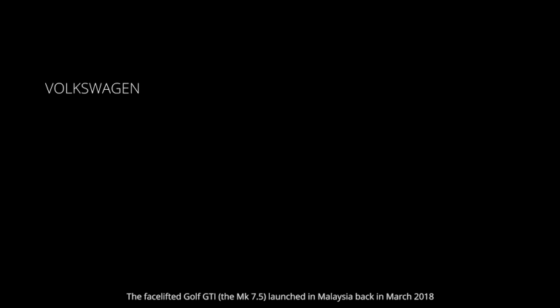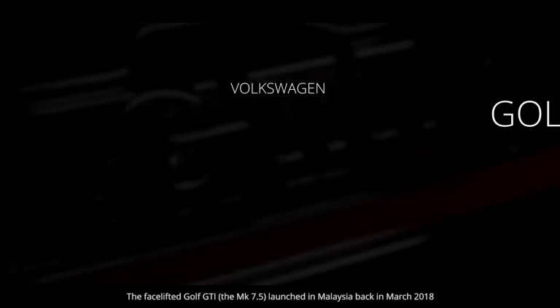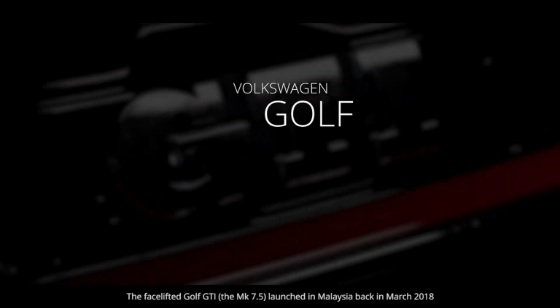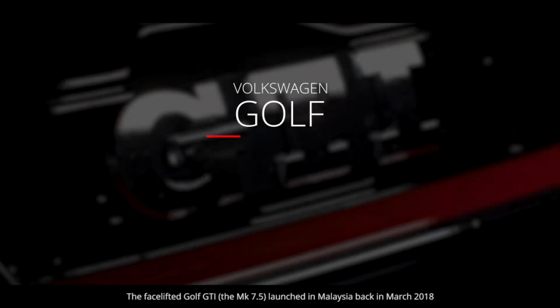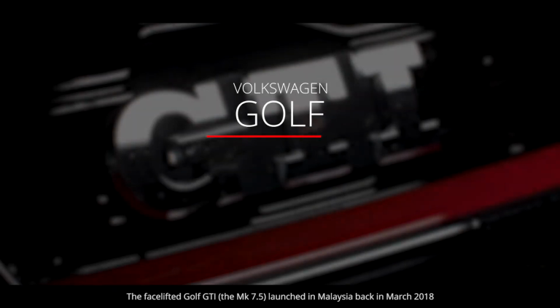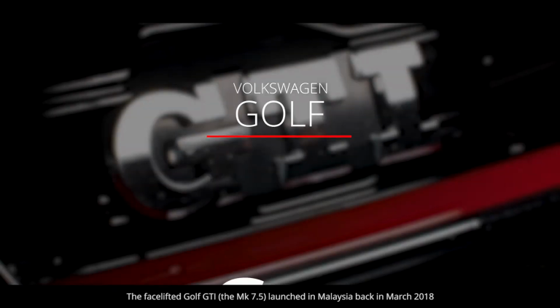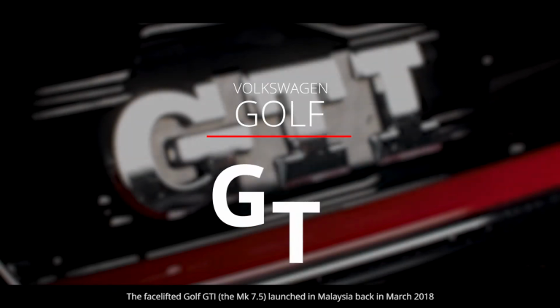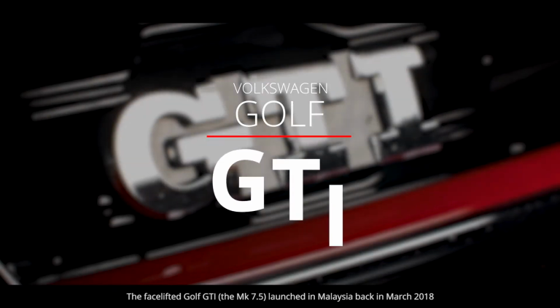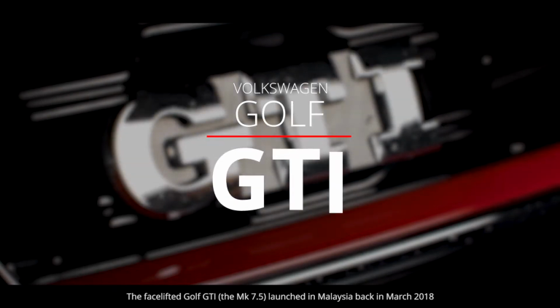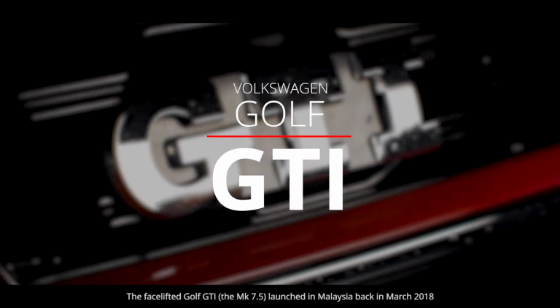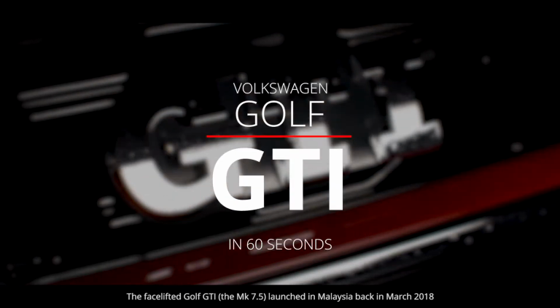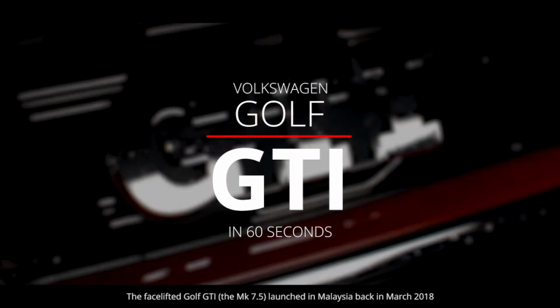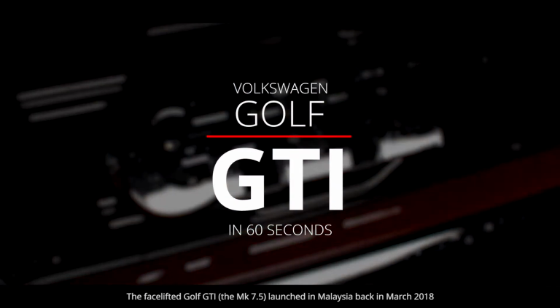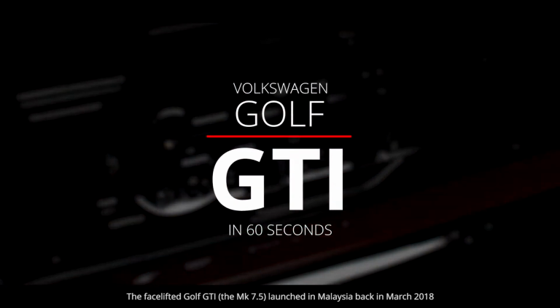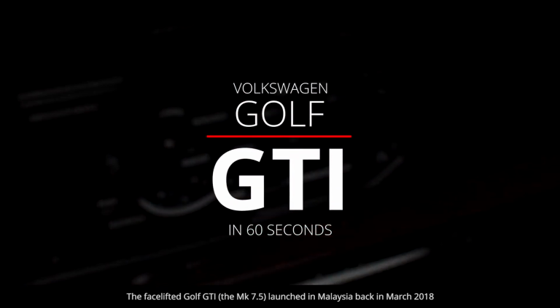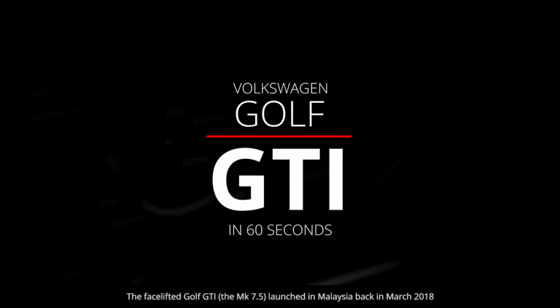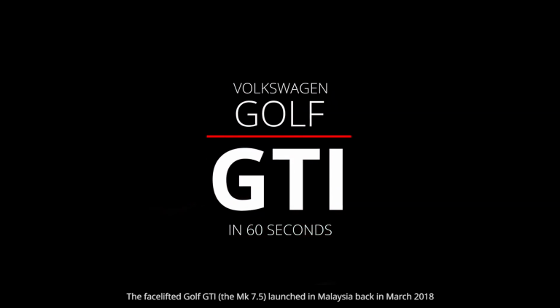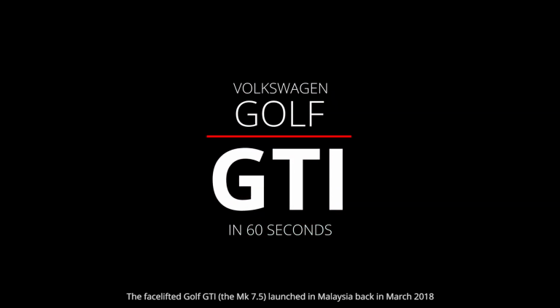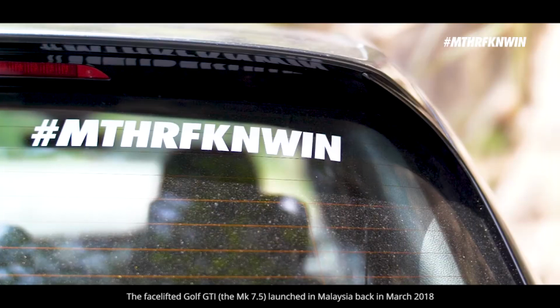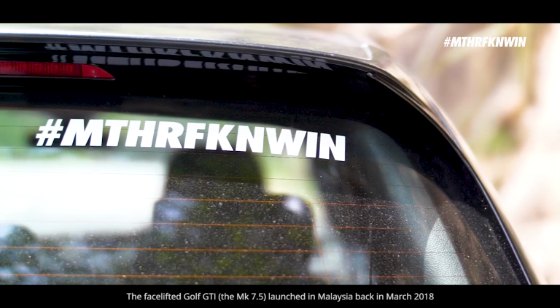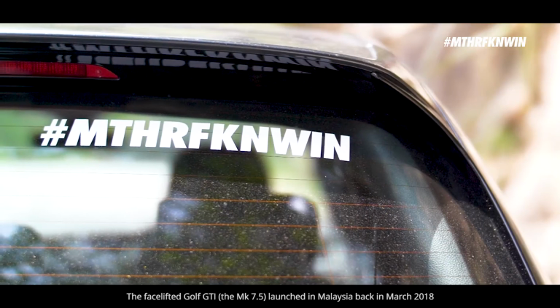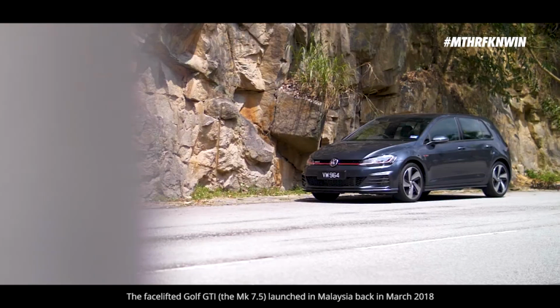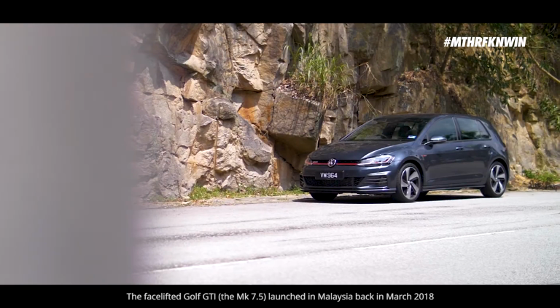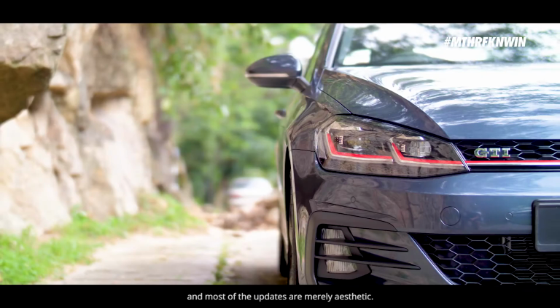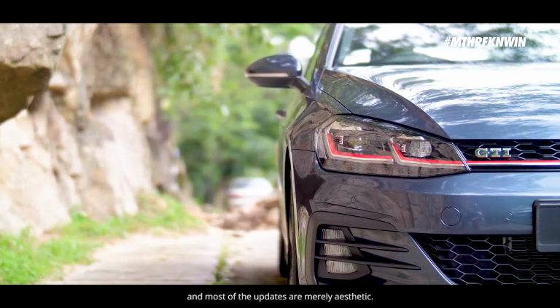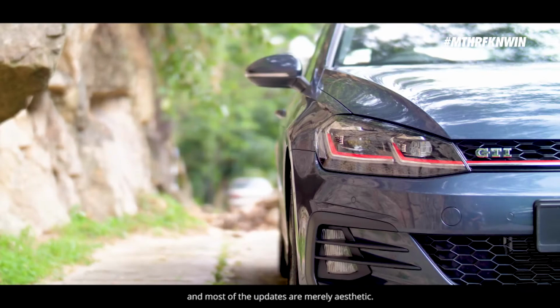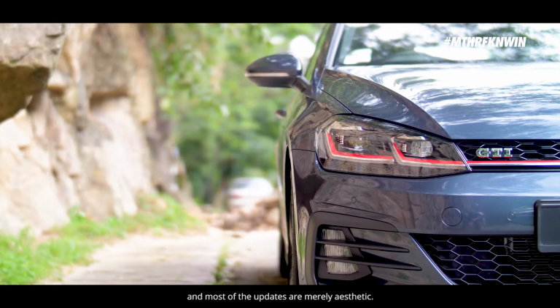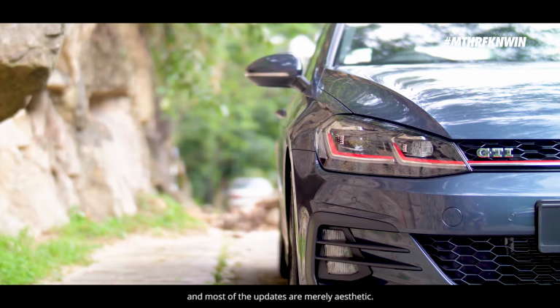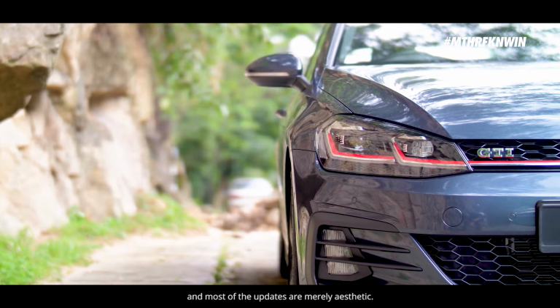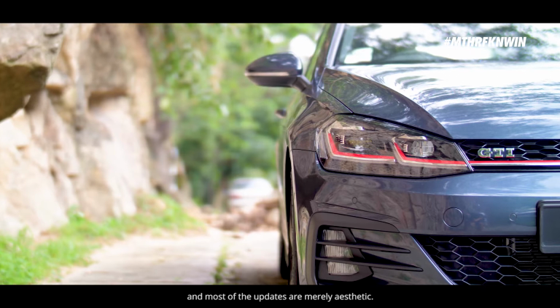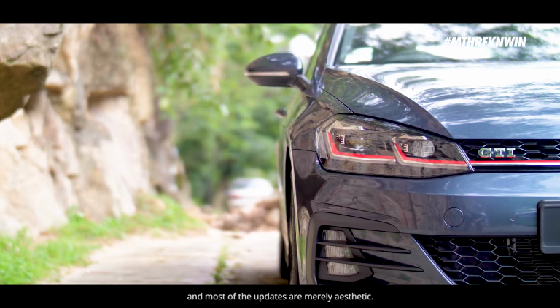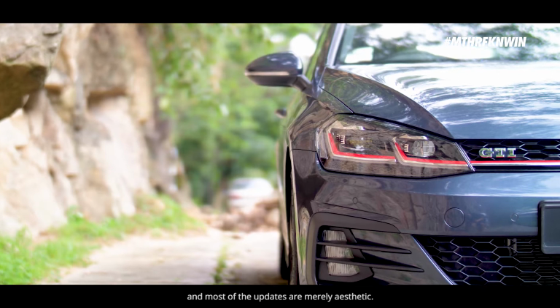The facelifted Golf GTI, Mk7.5, launched in Malaysia back in March 2018, and most of the updates are merely aesthetic.